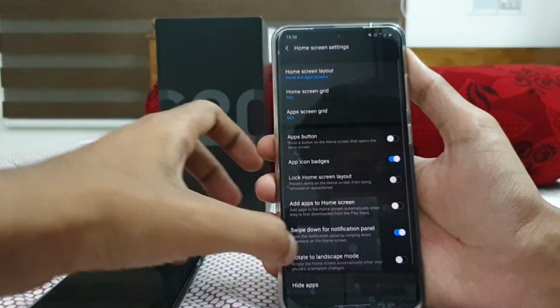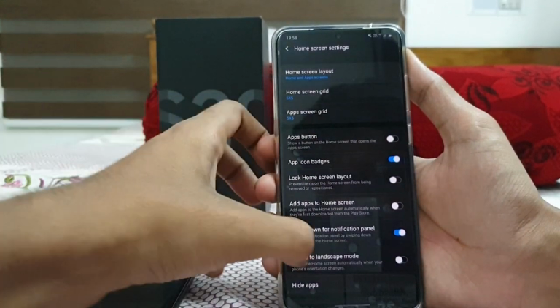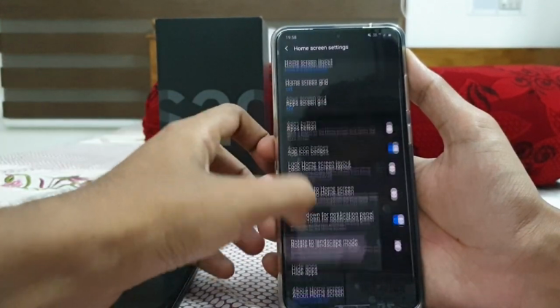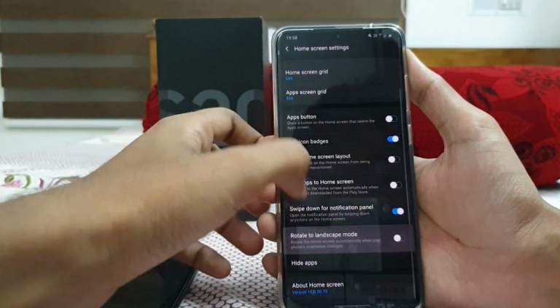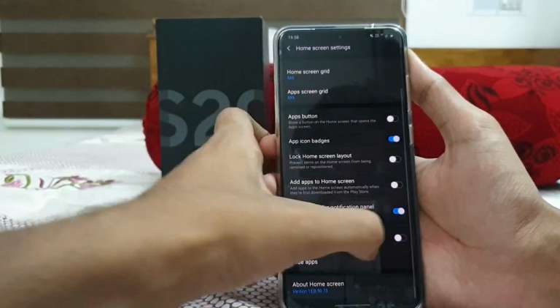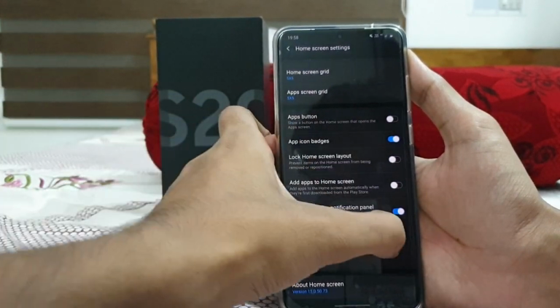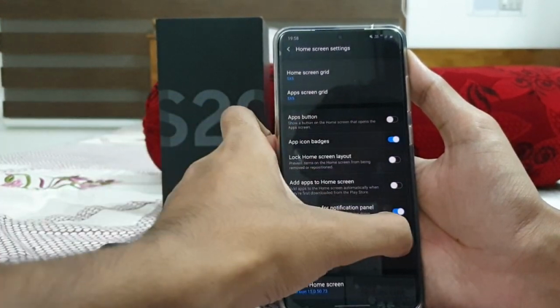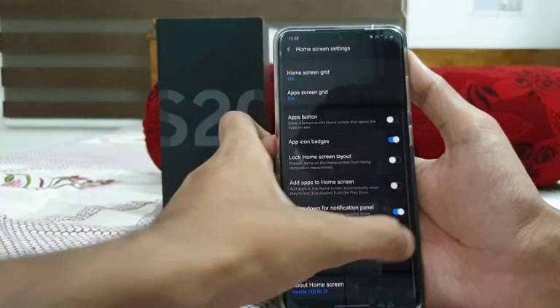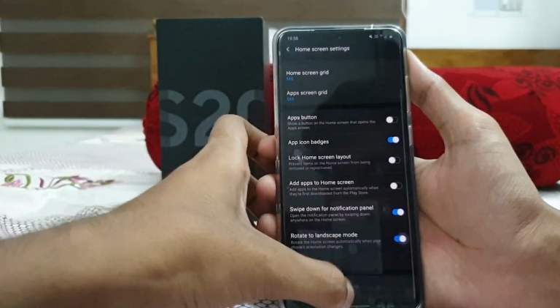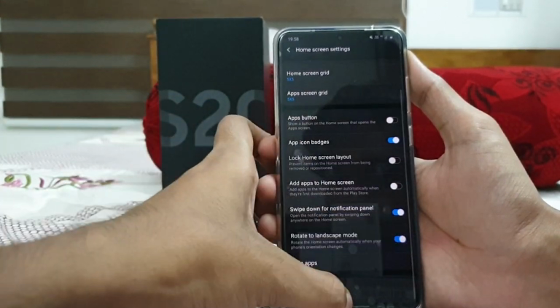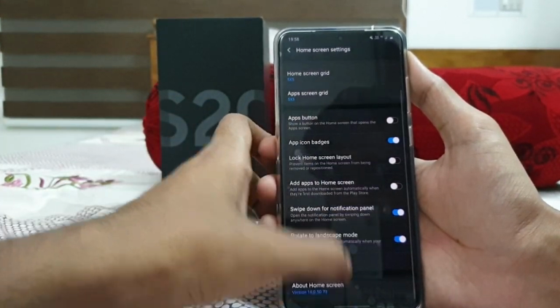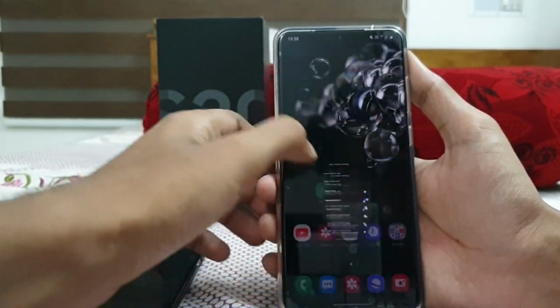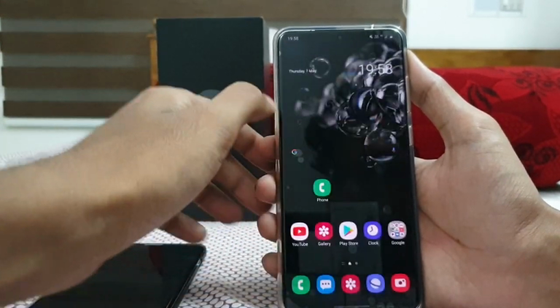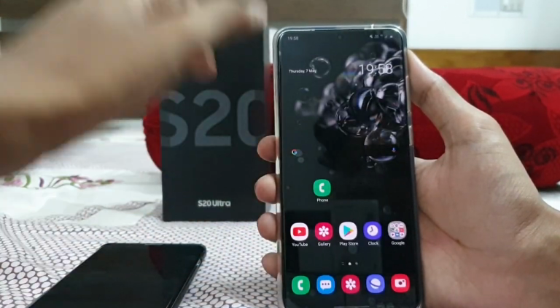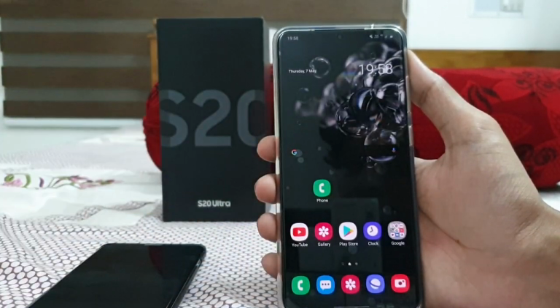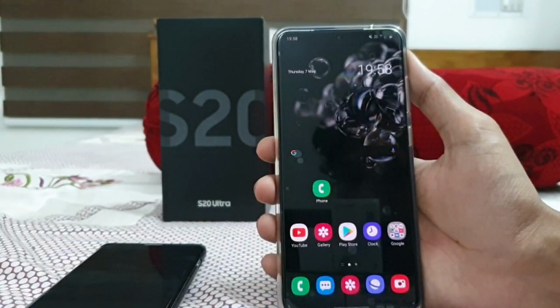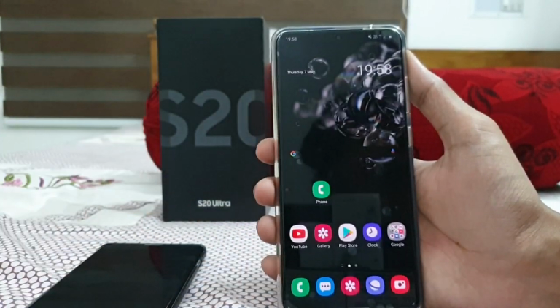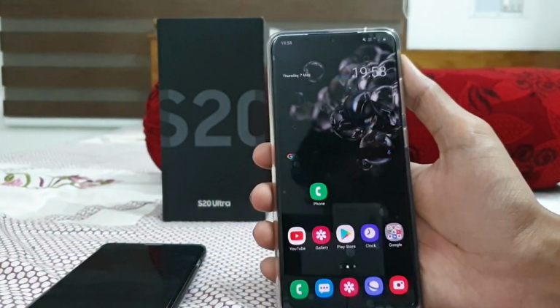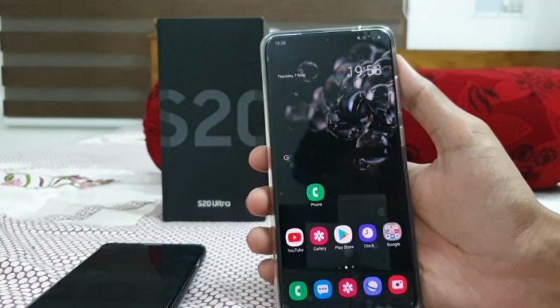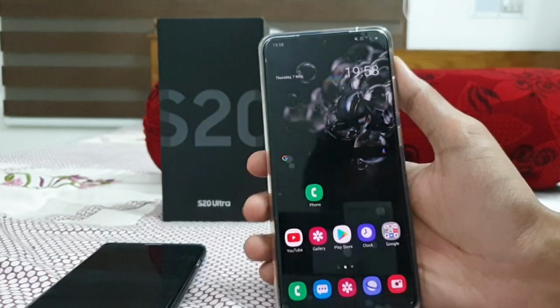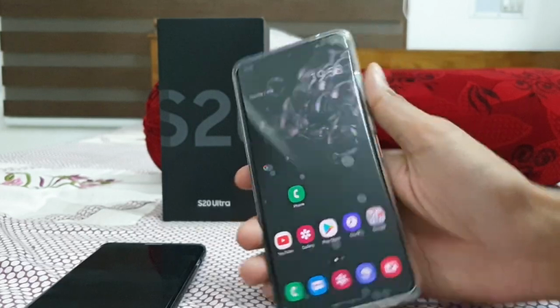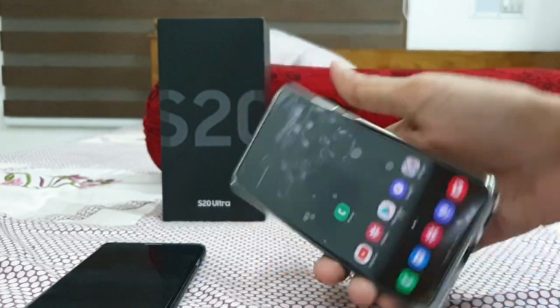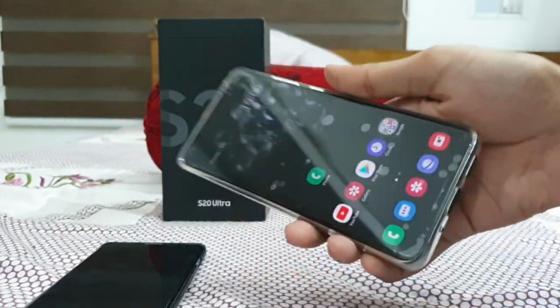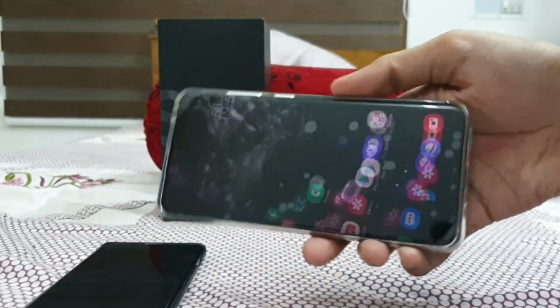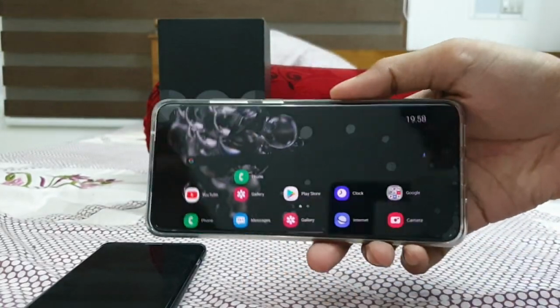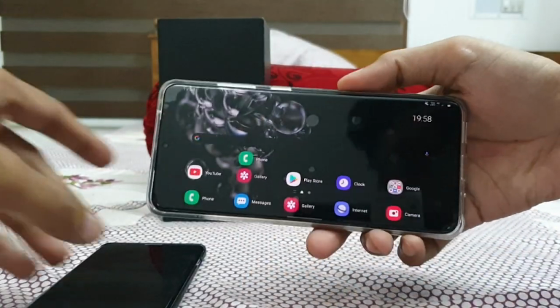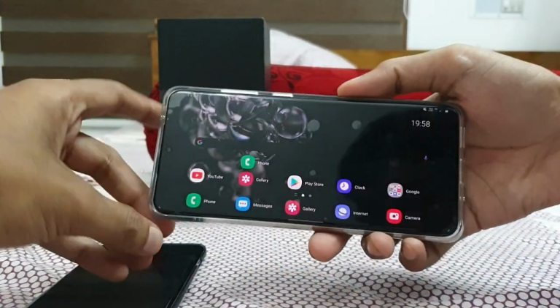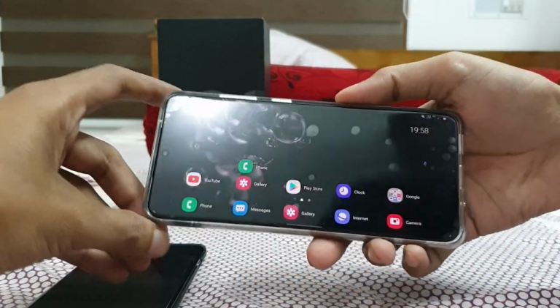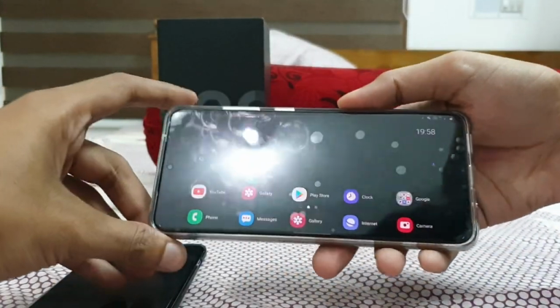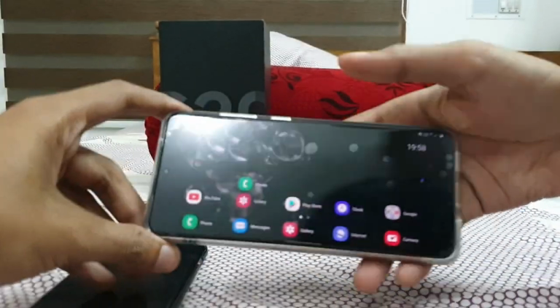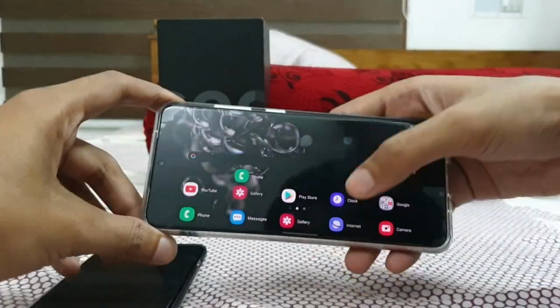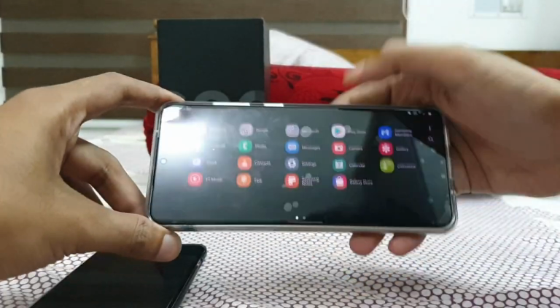Then the next thing is rotate to landscape mode. This basically allows you to use your phone in landscape mode as well.